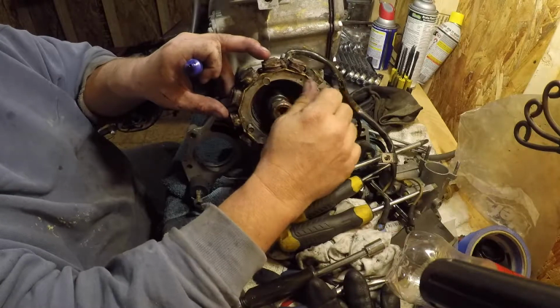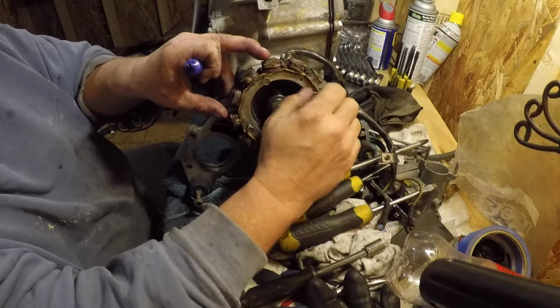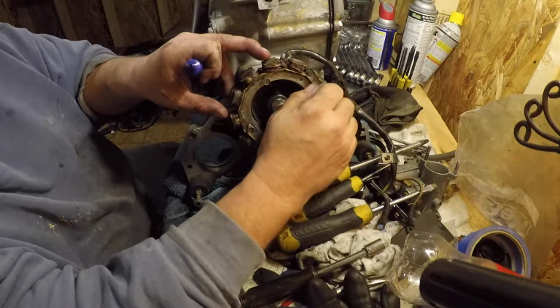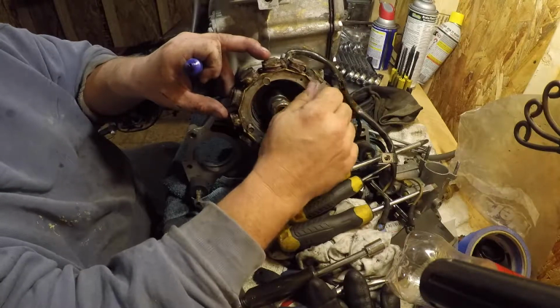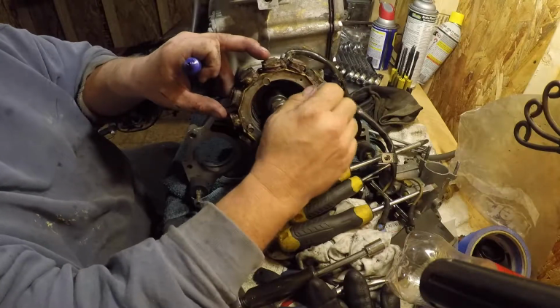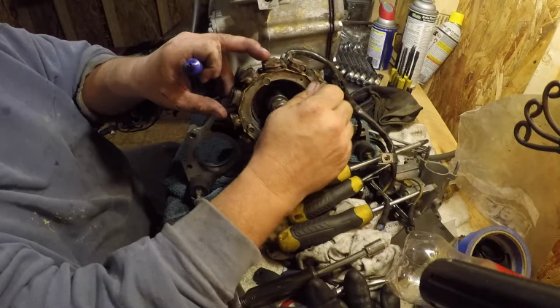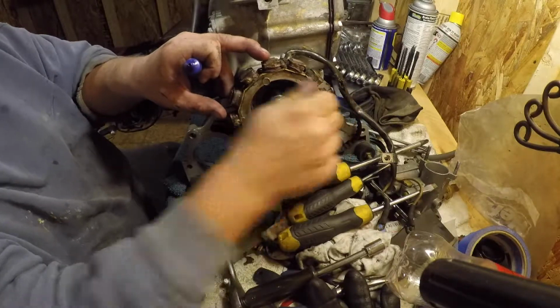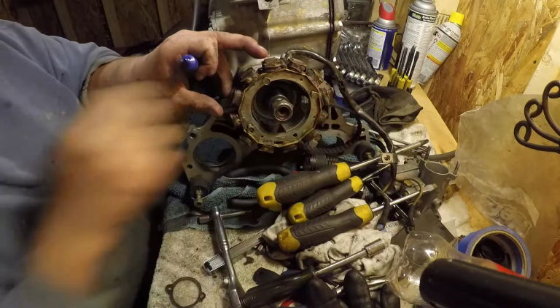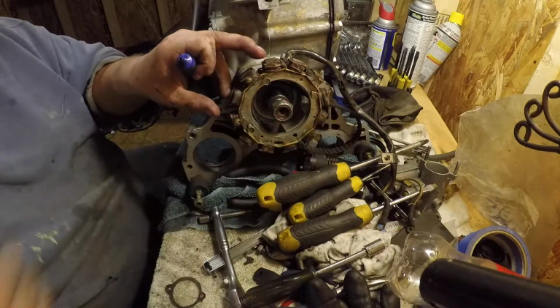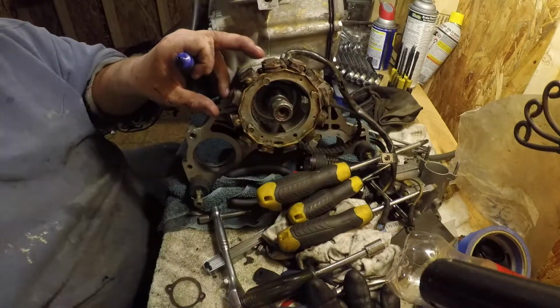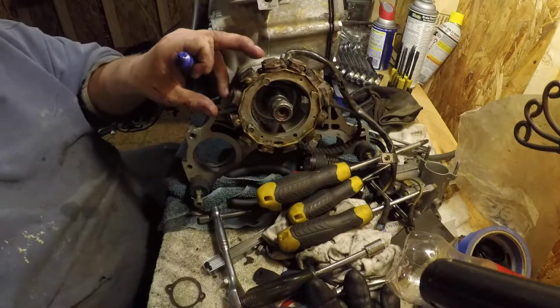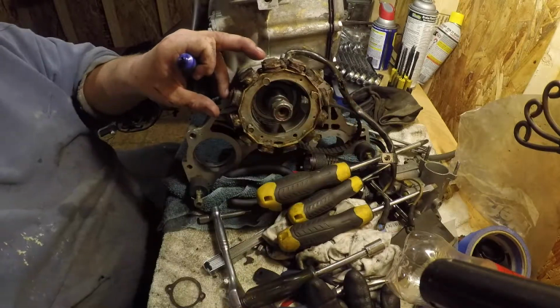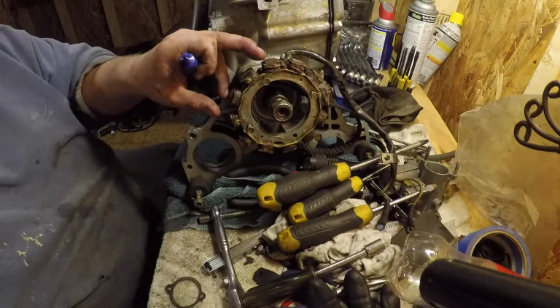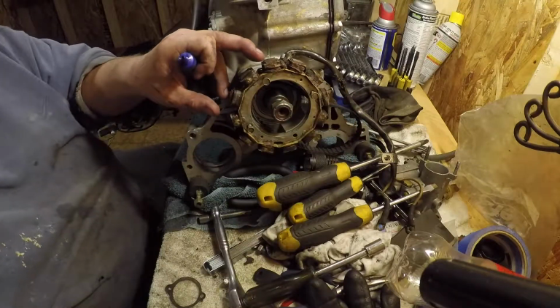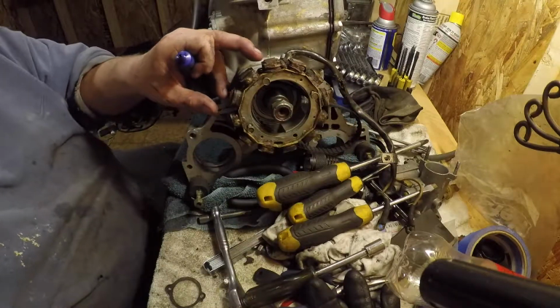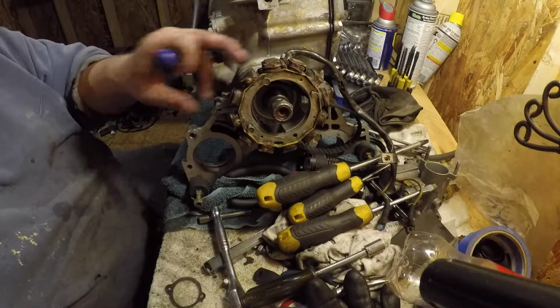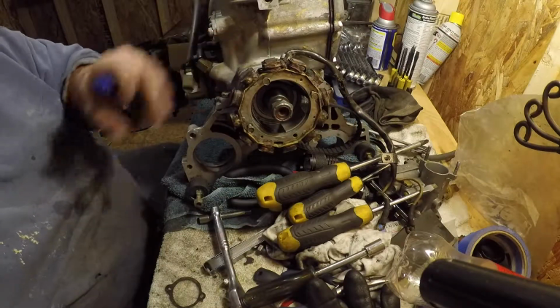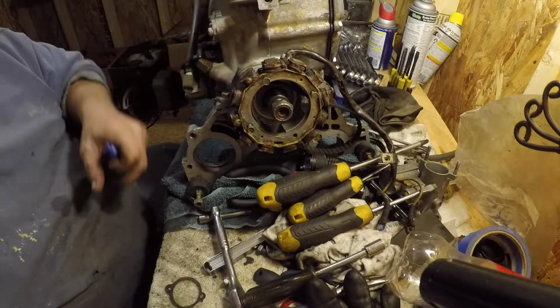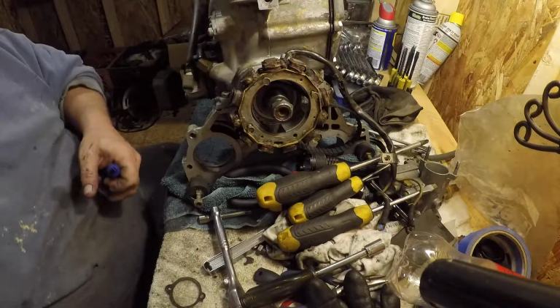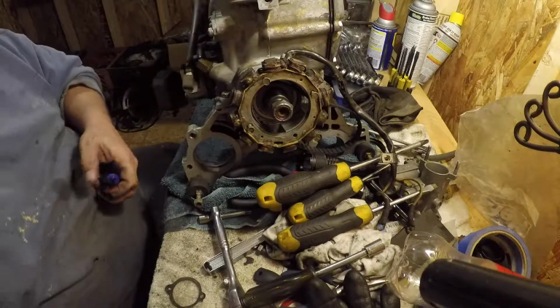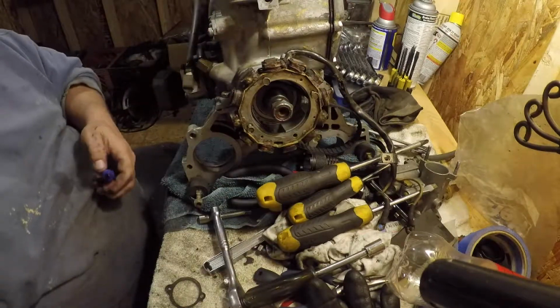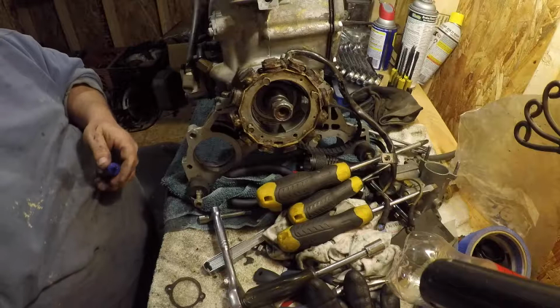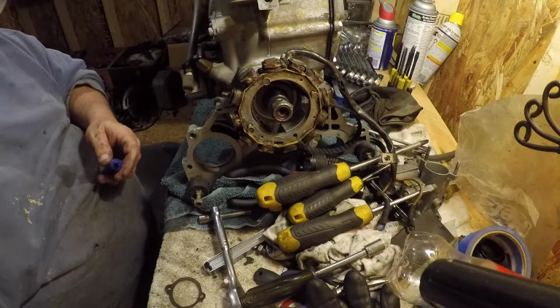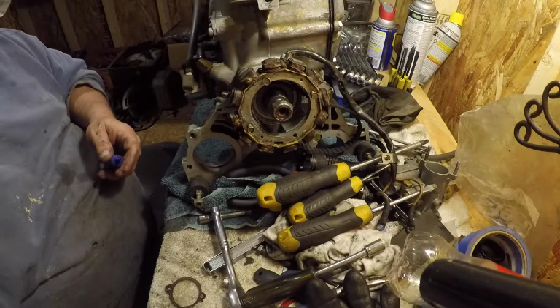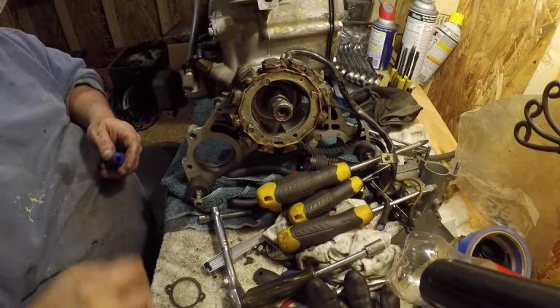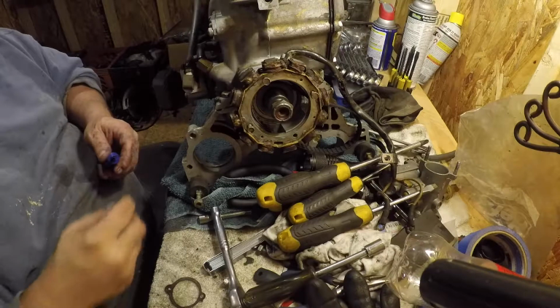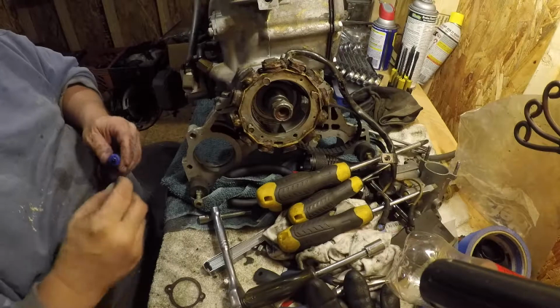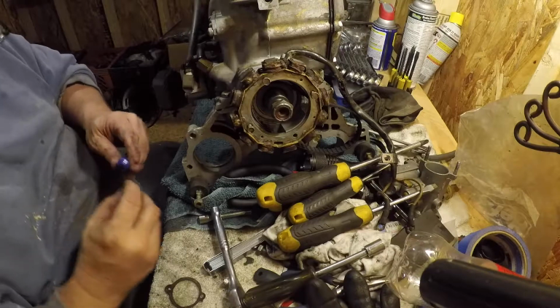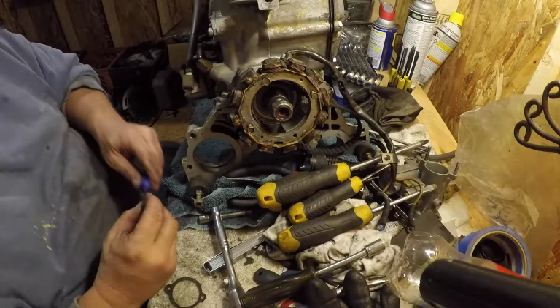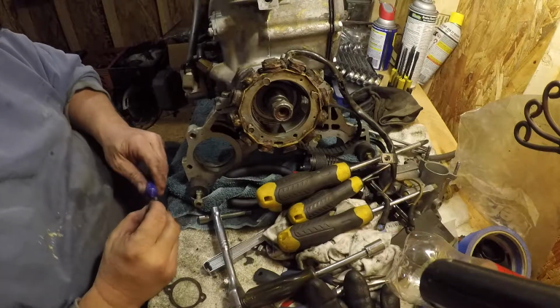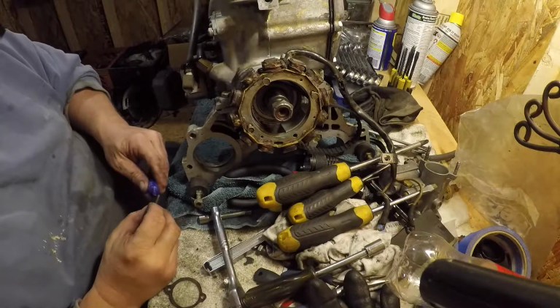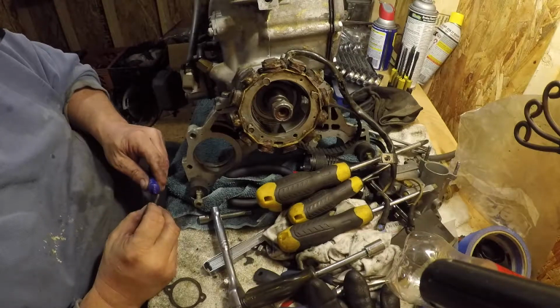These bolts are really expensive, by the way.